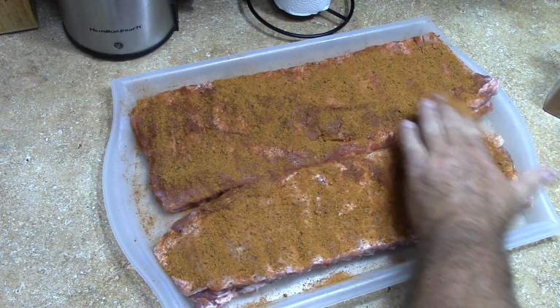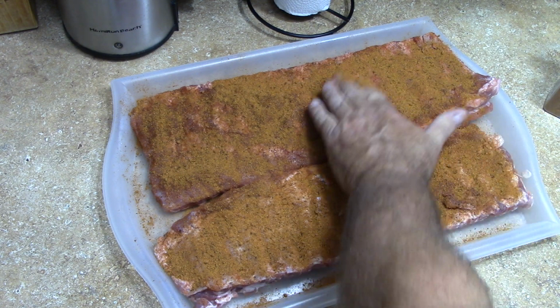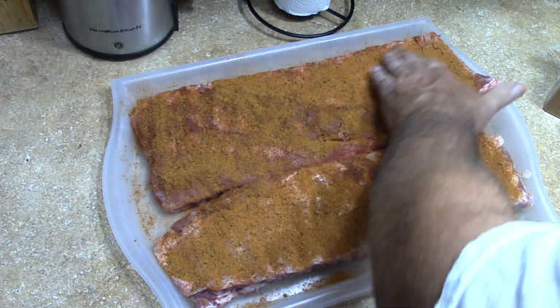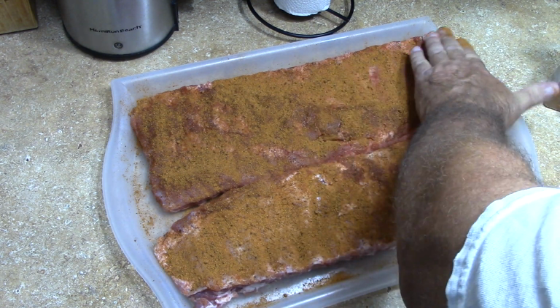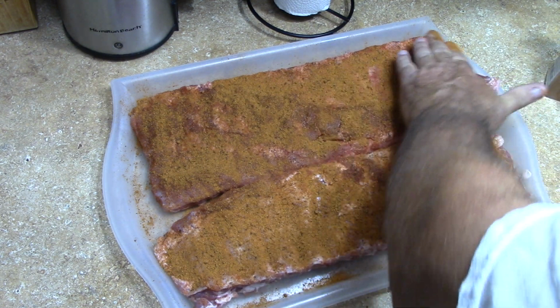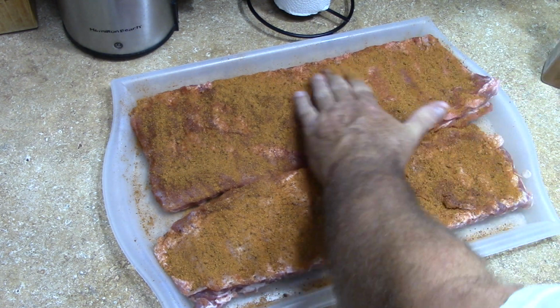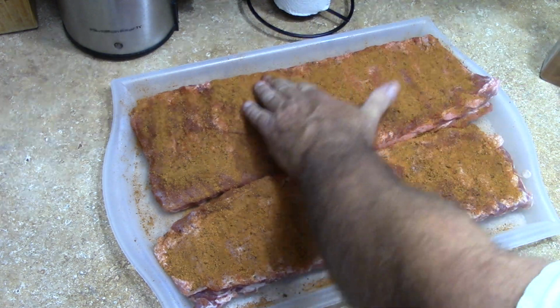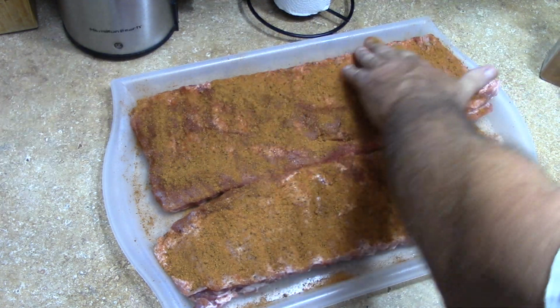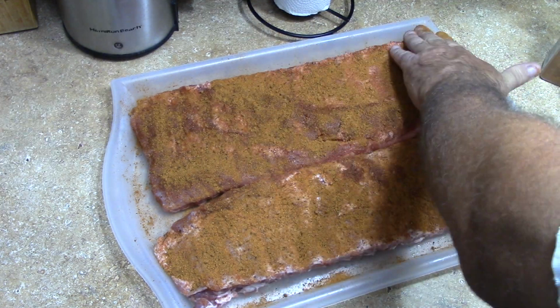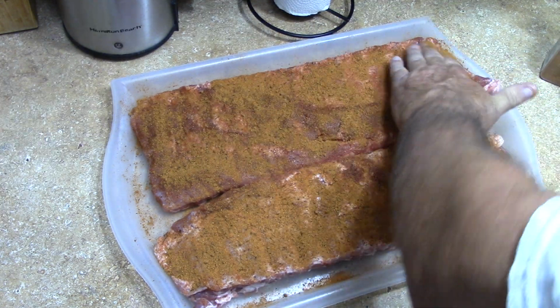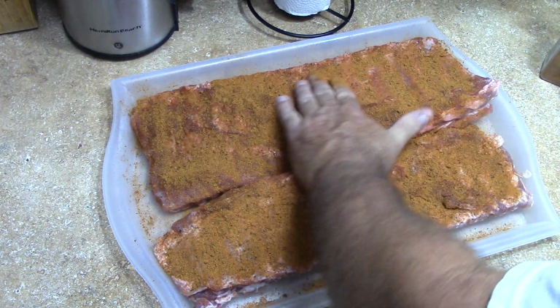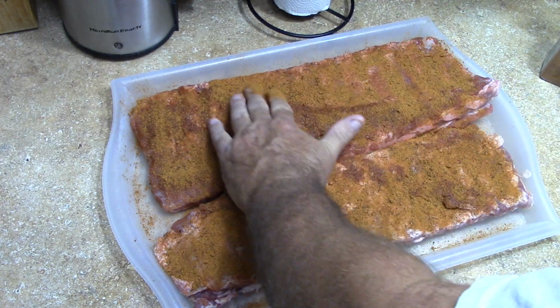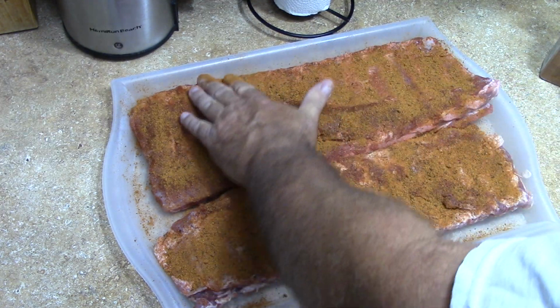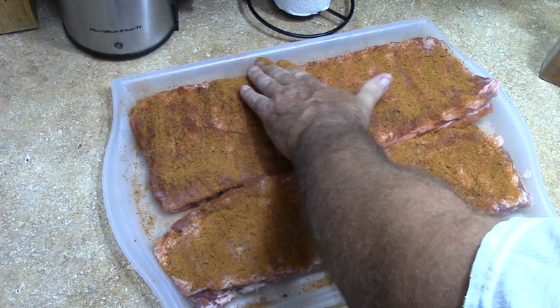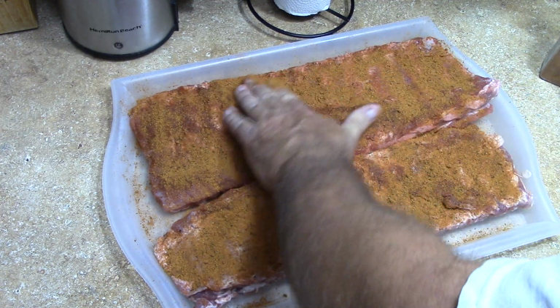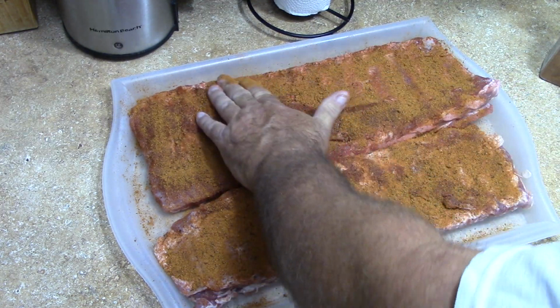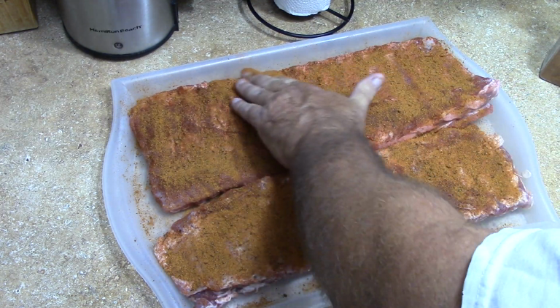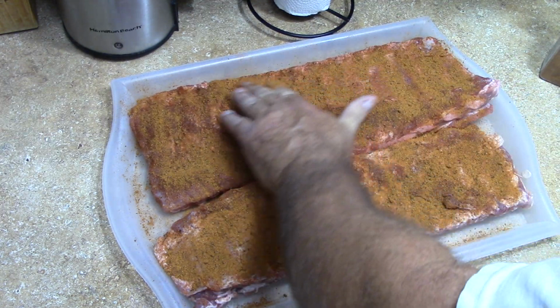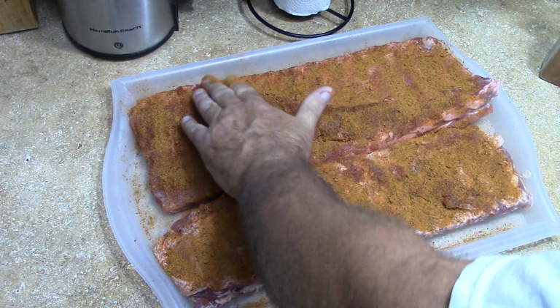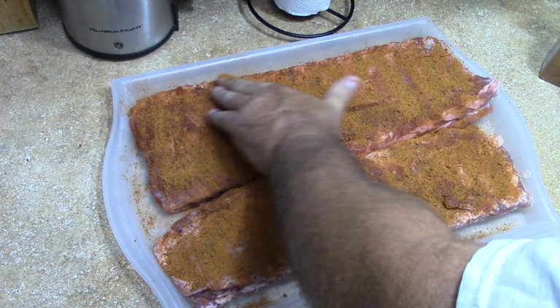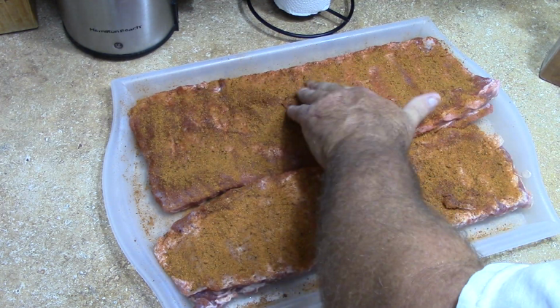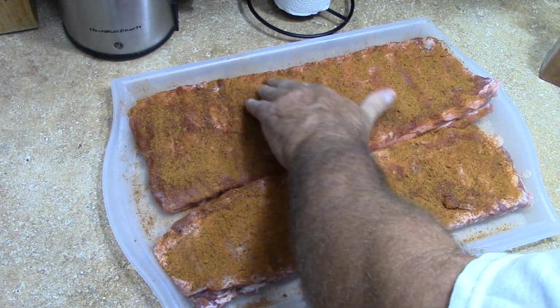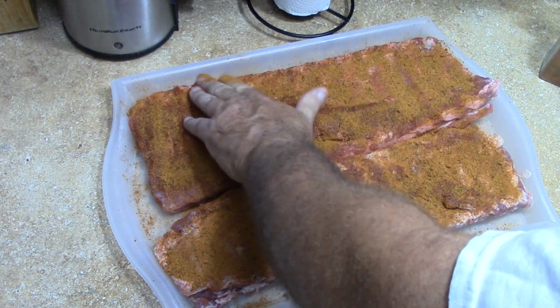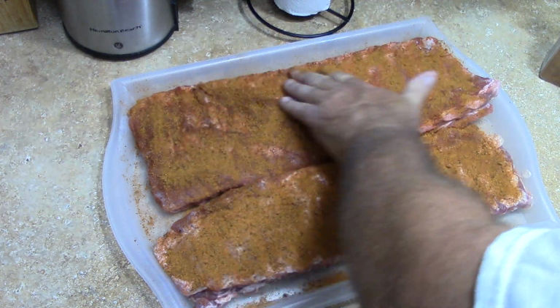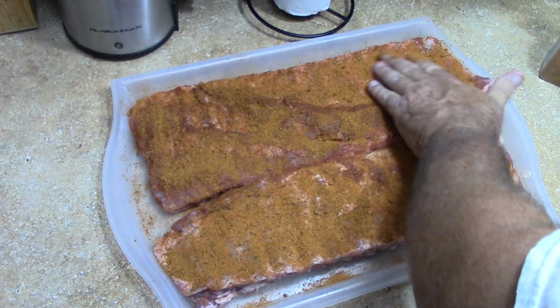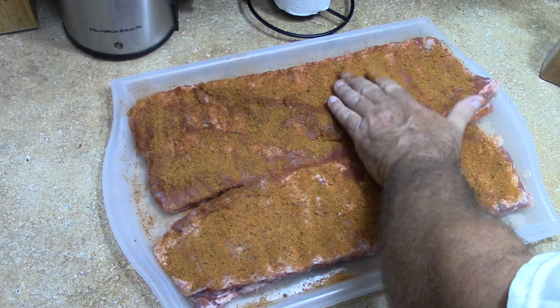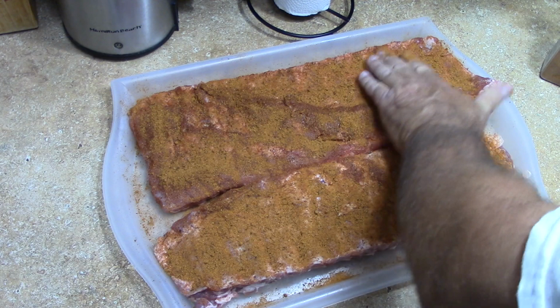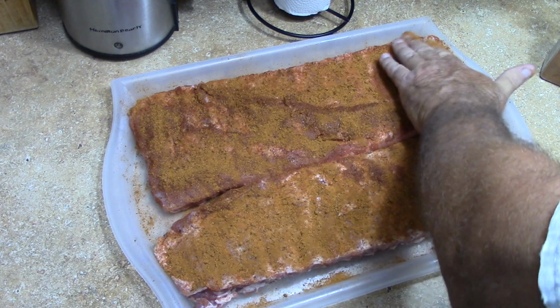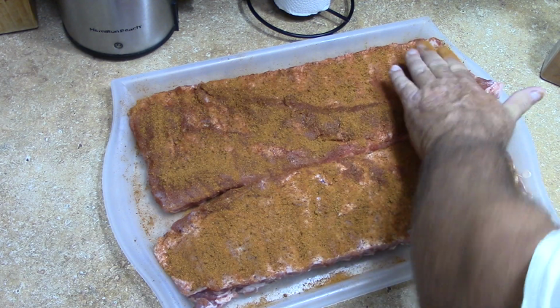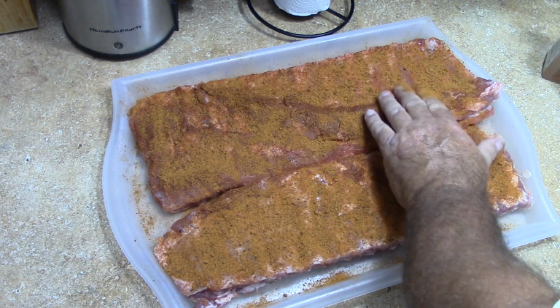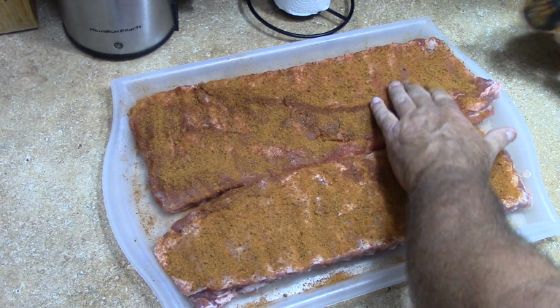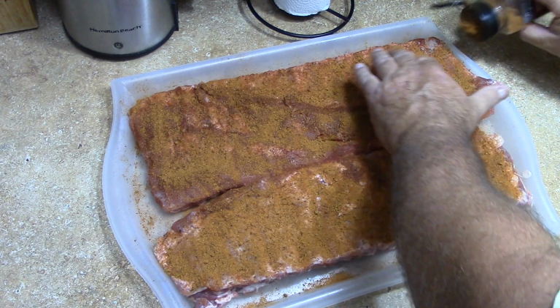We're gonna let this rest in there for at least a half hour while the grill is coming up to temperature.